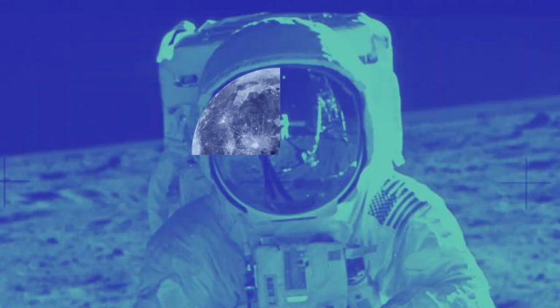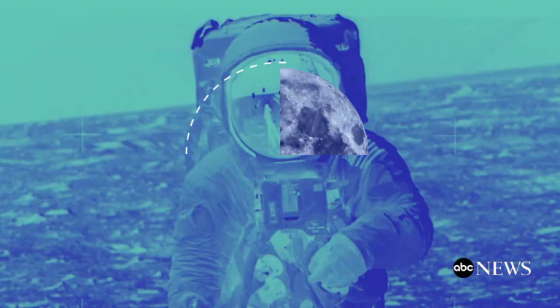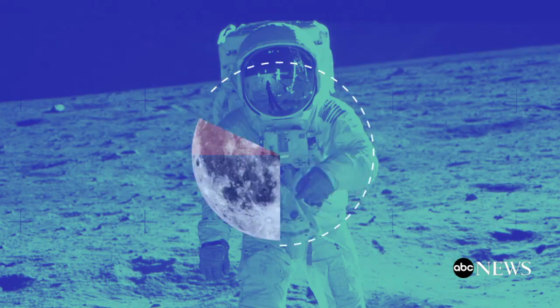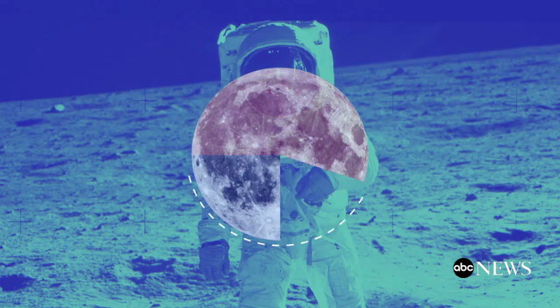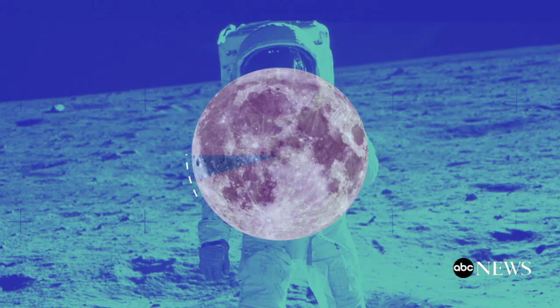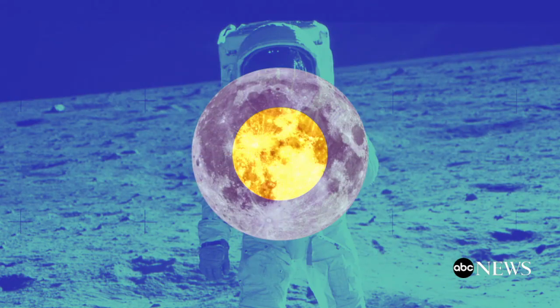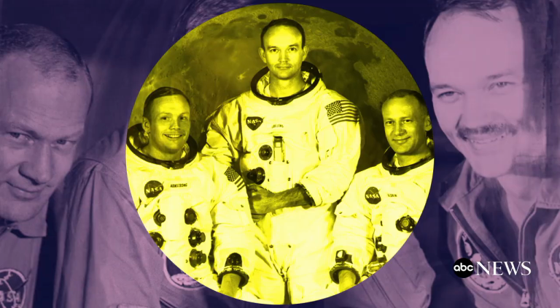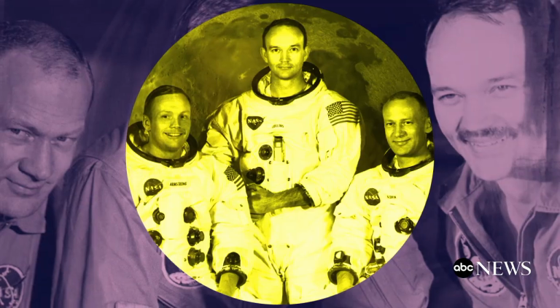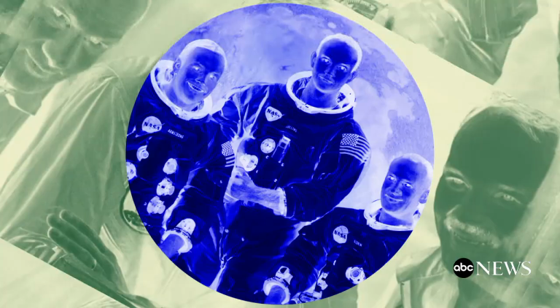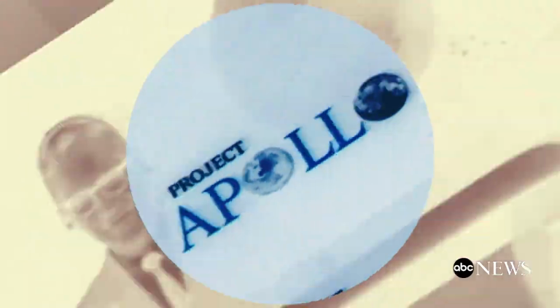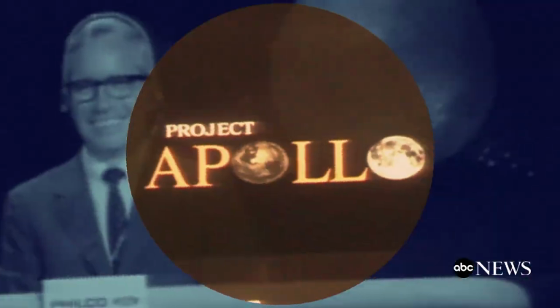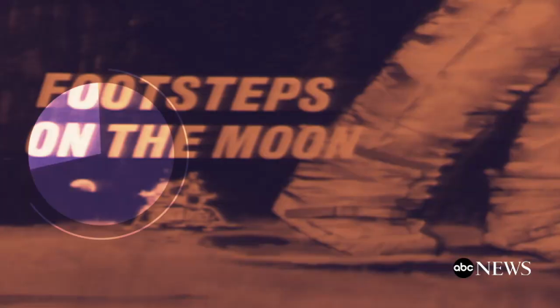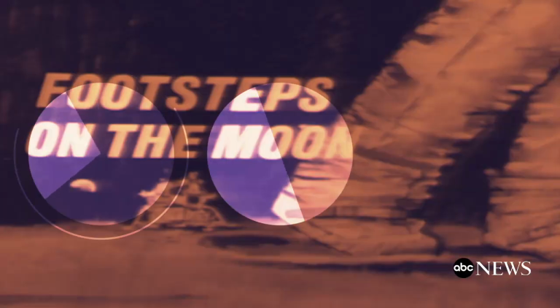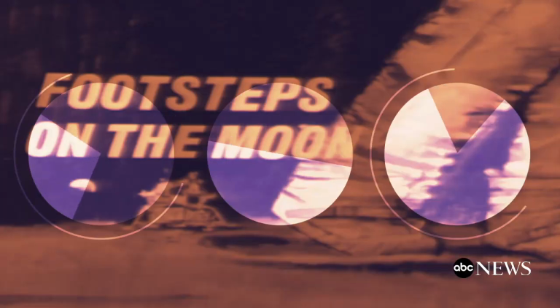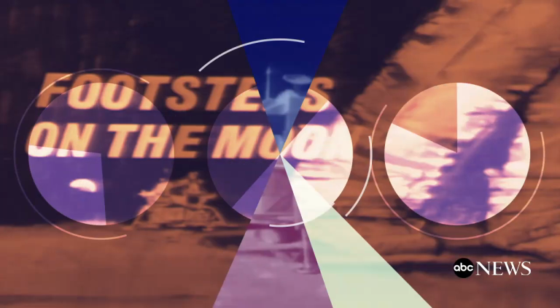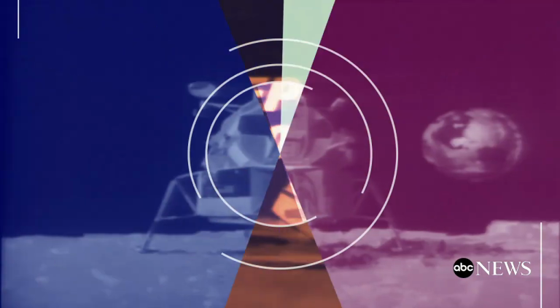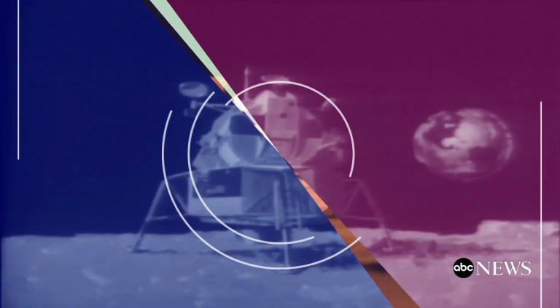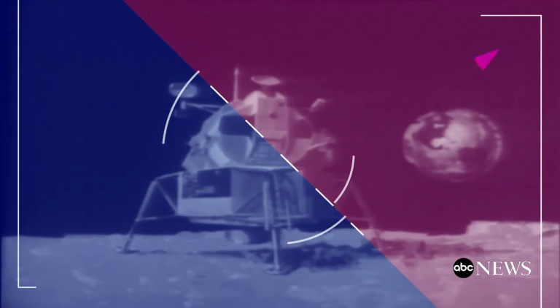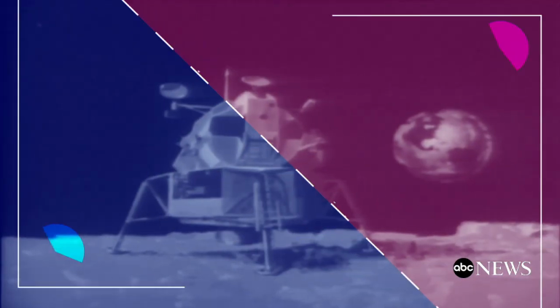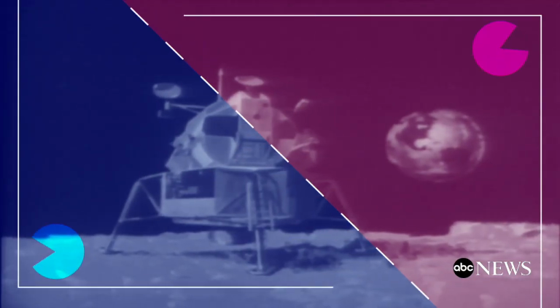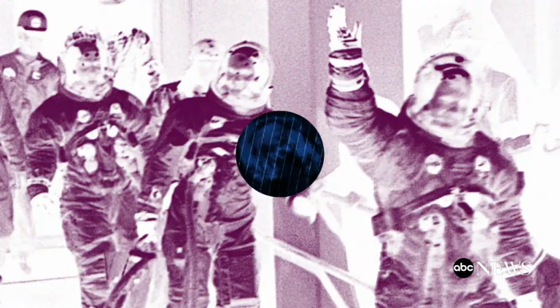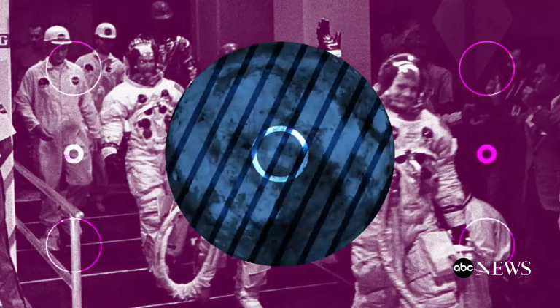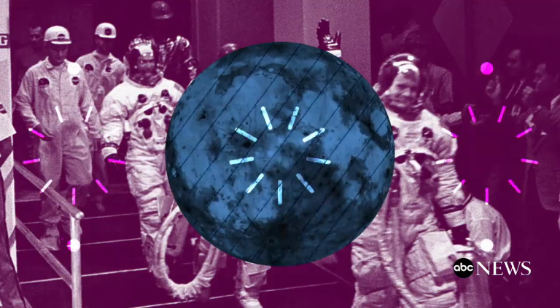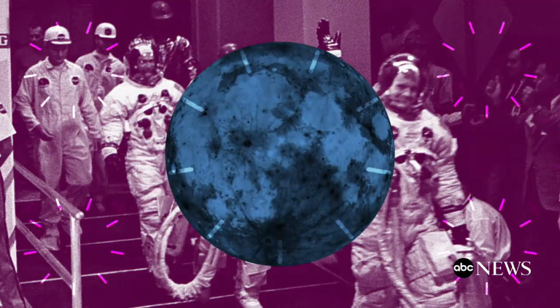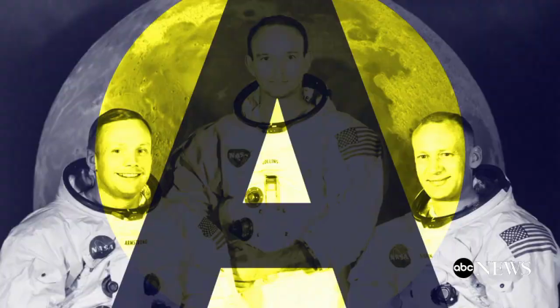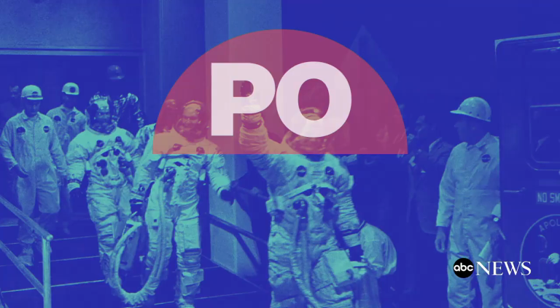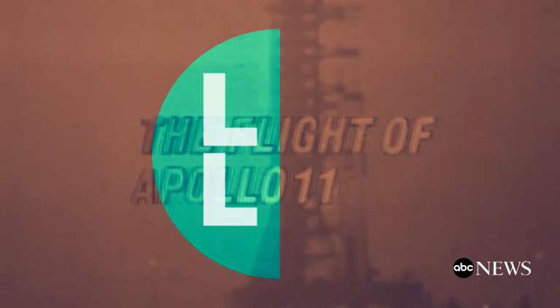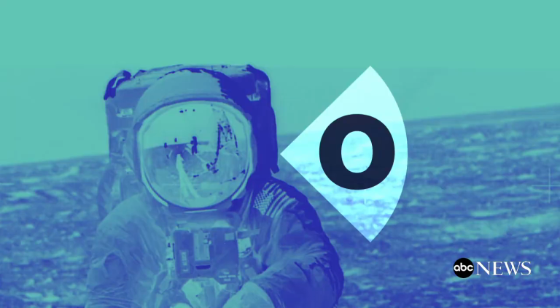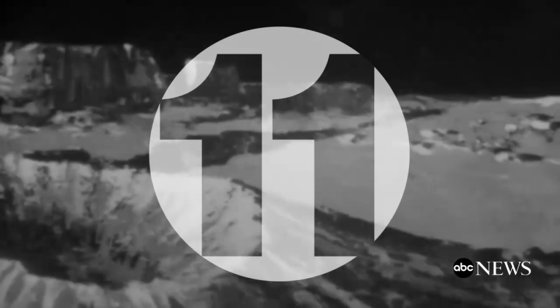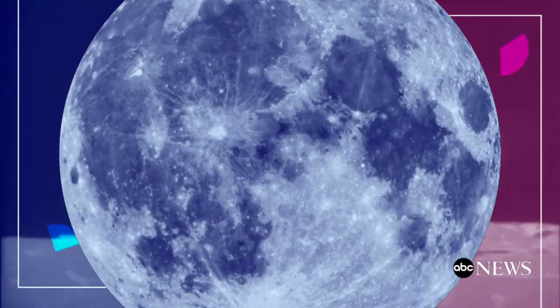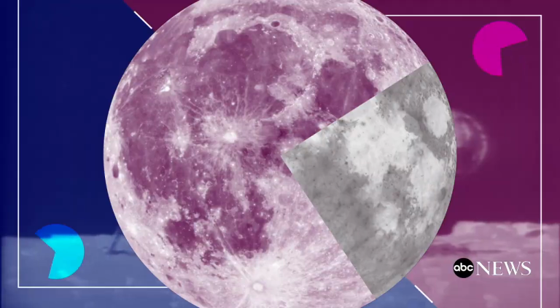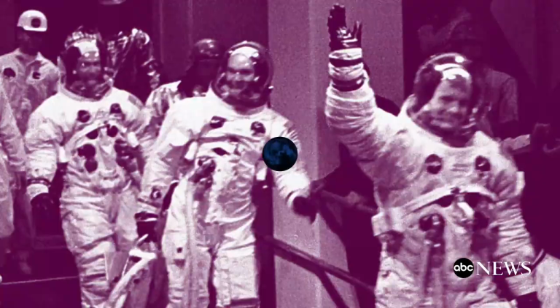We choose to go to the moon. Lift off on Apollo 11. The eagle has landed. It came indeed for all mankind.